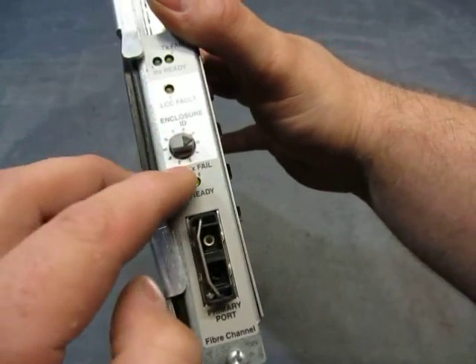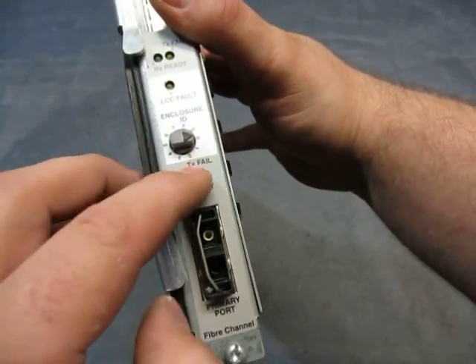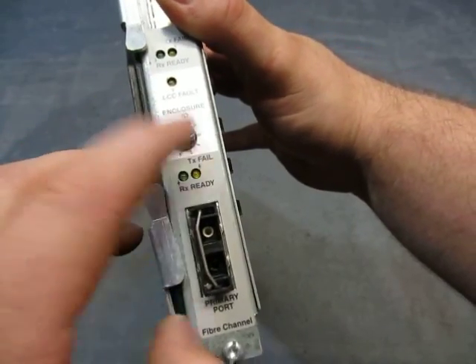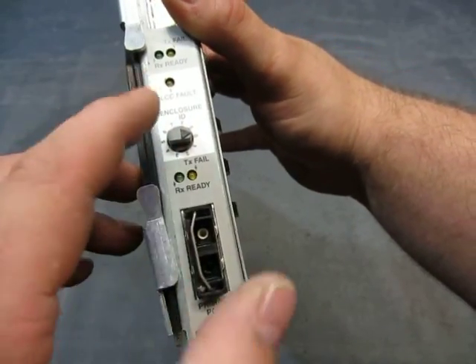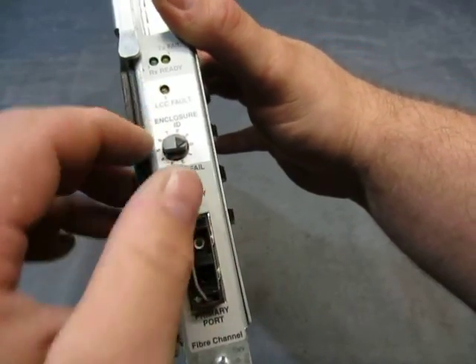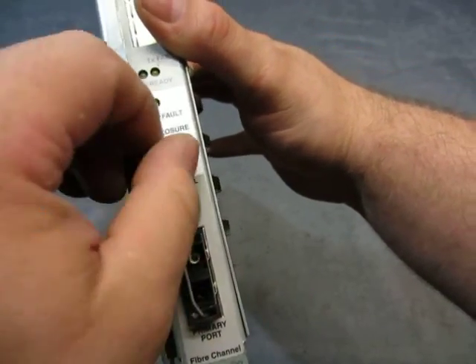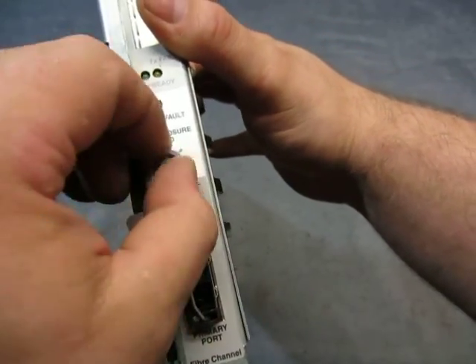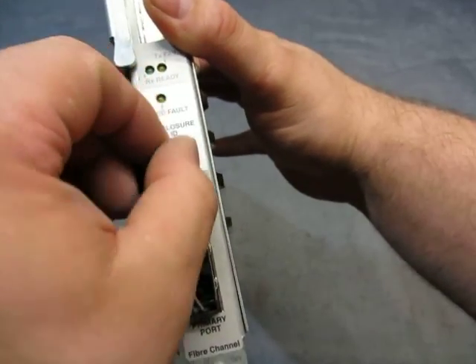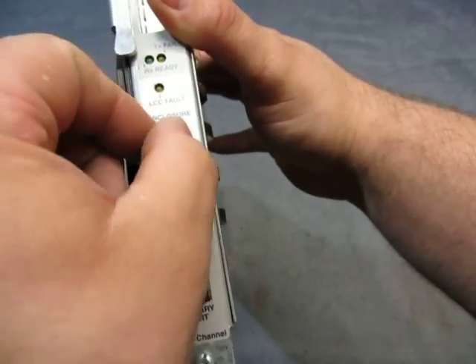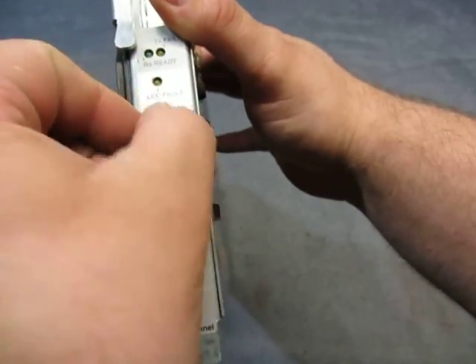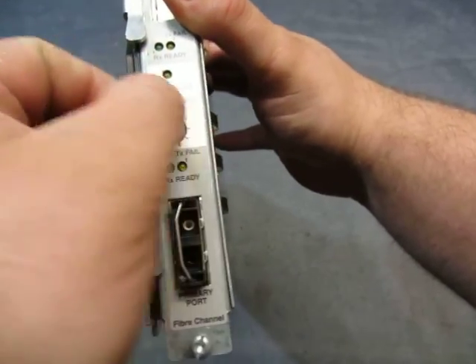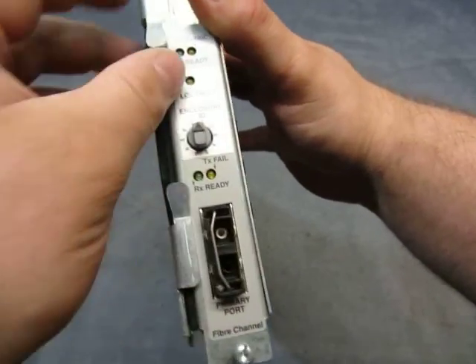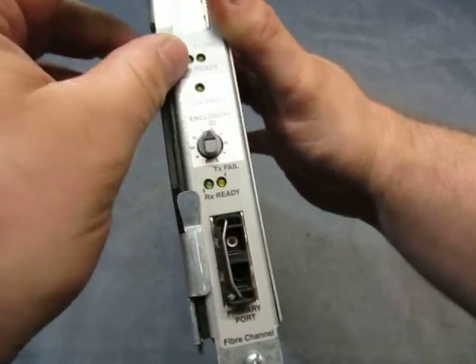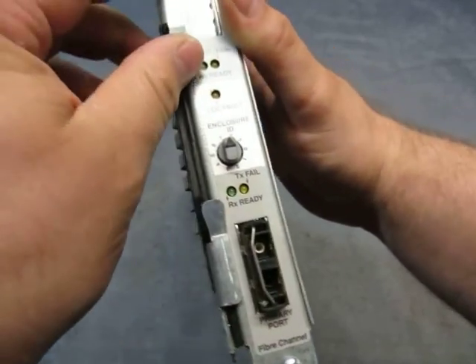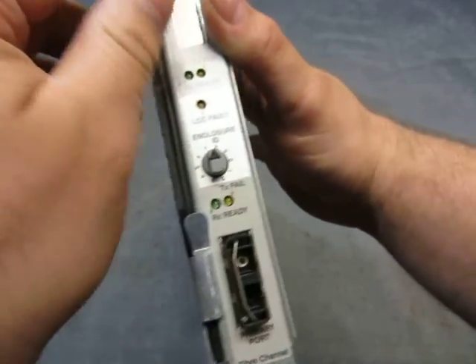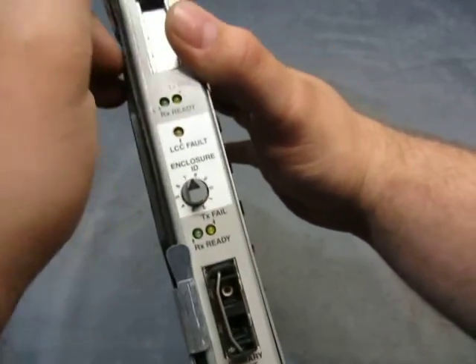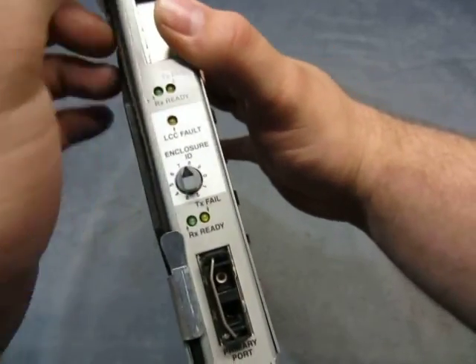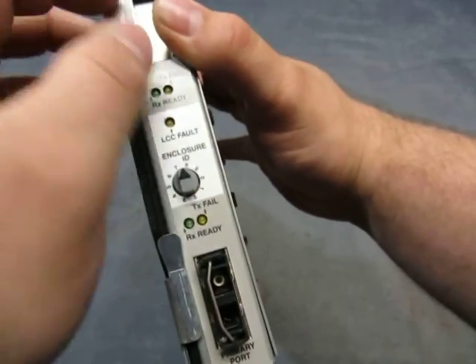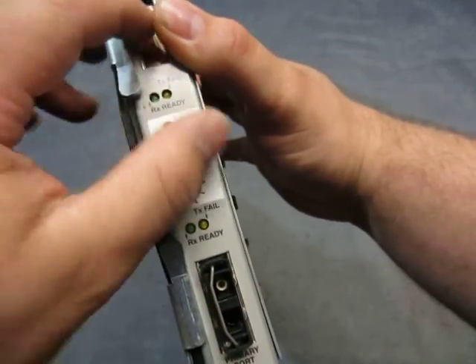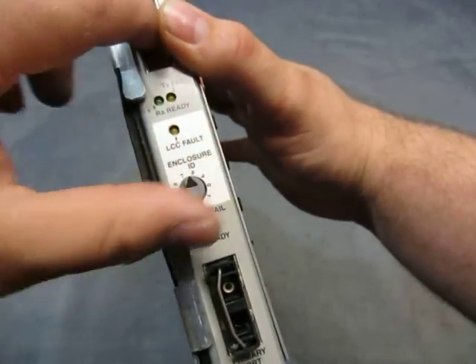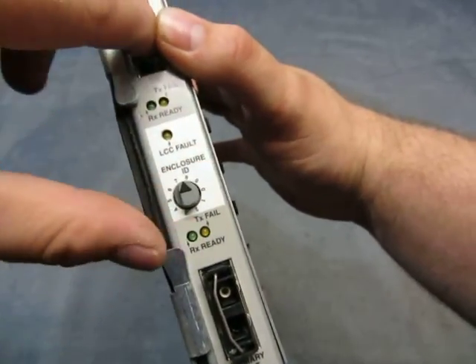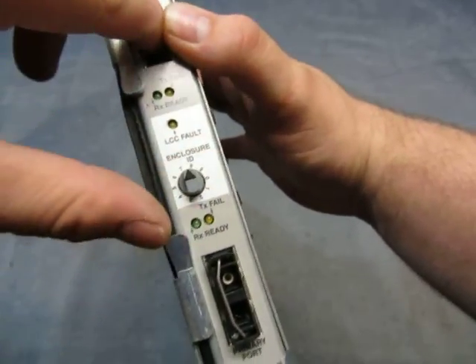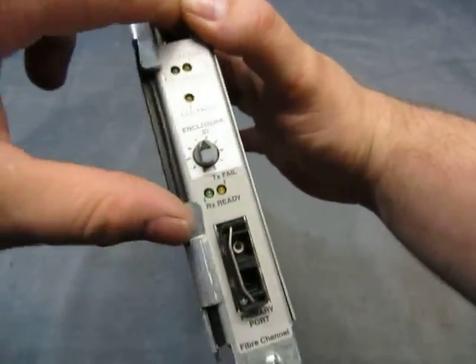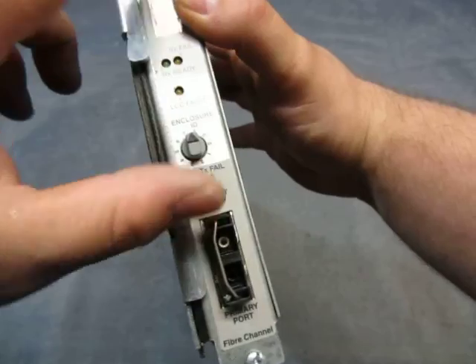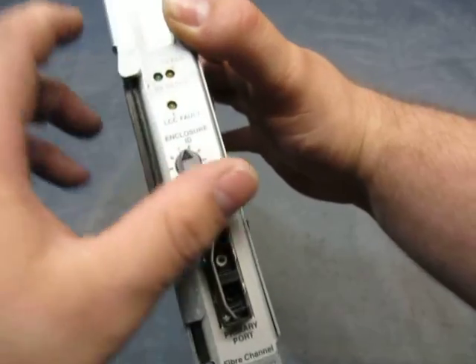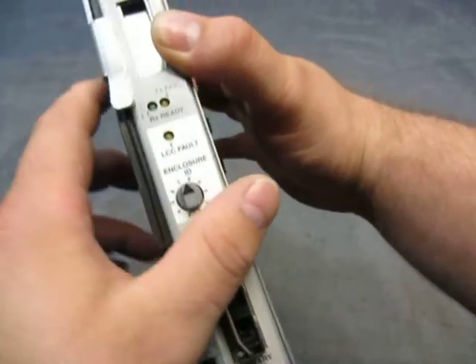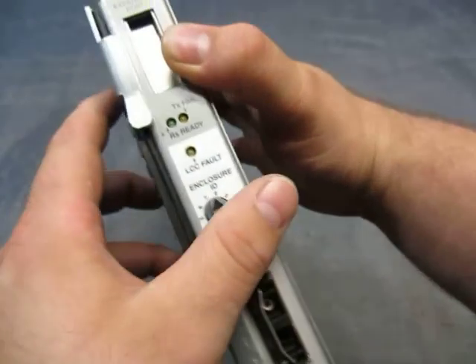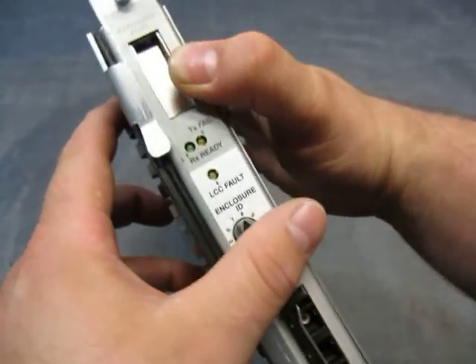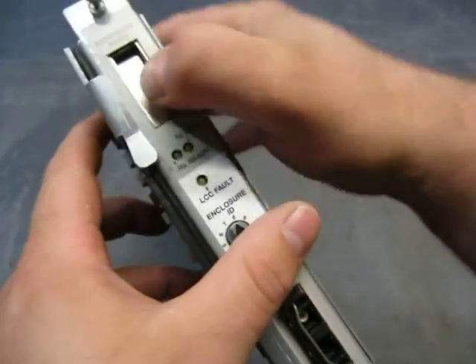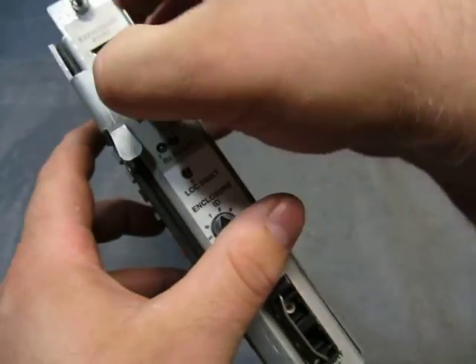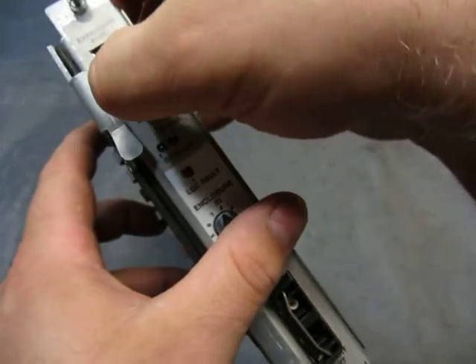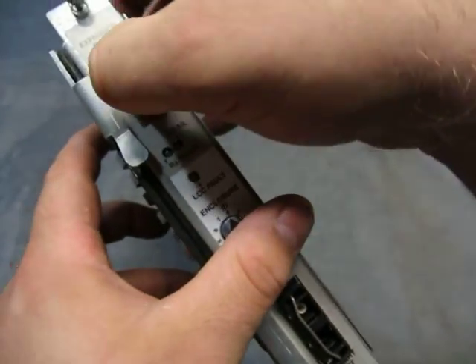There's a TX fail button, and you got some type of an expansion port here too.